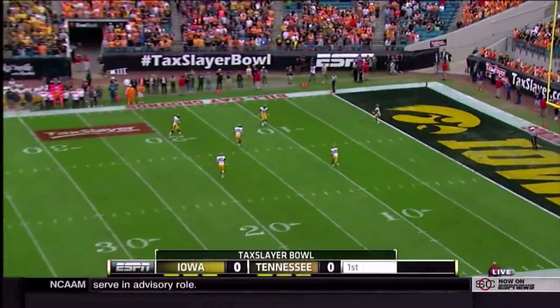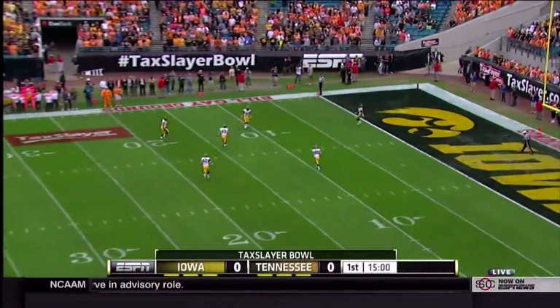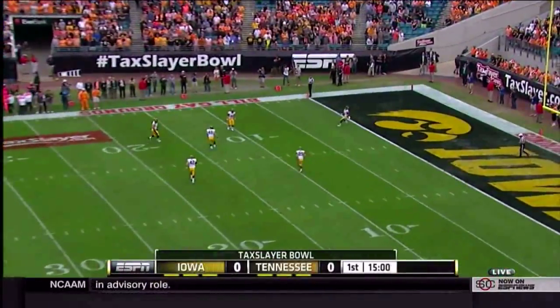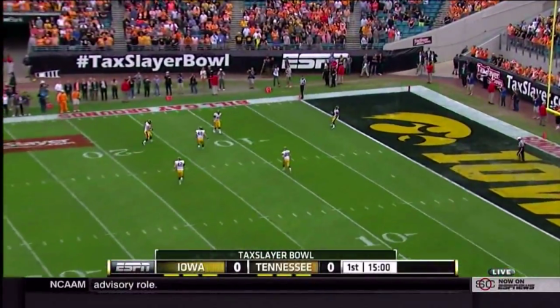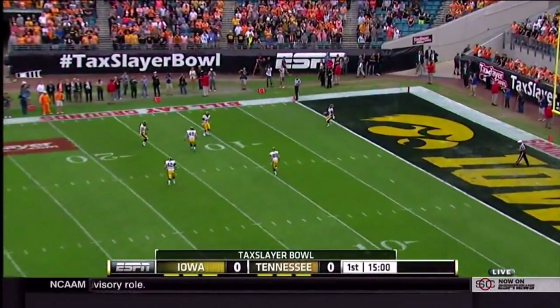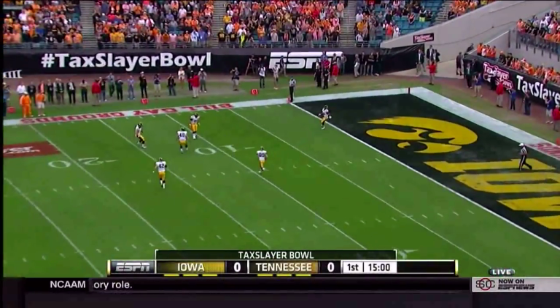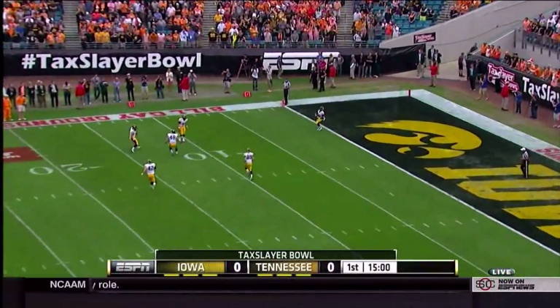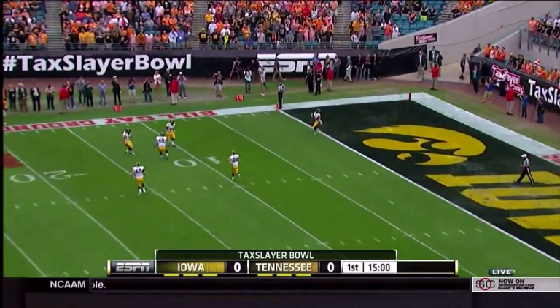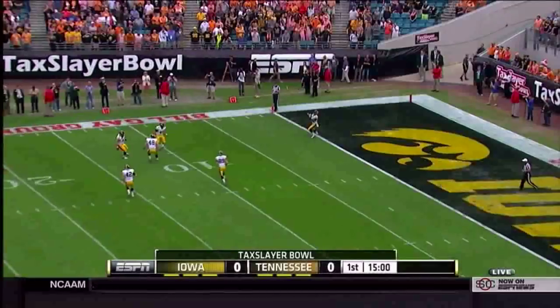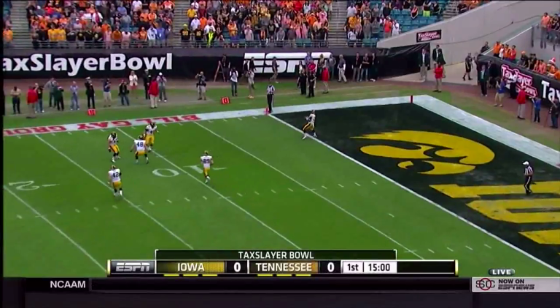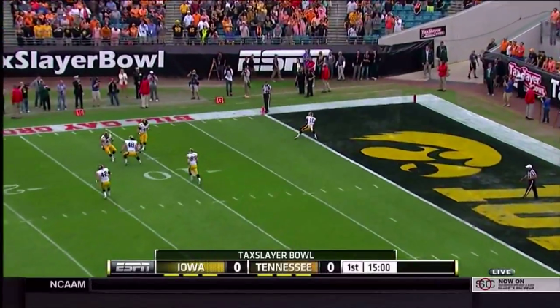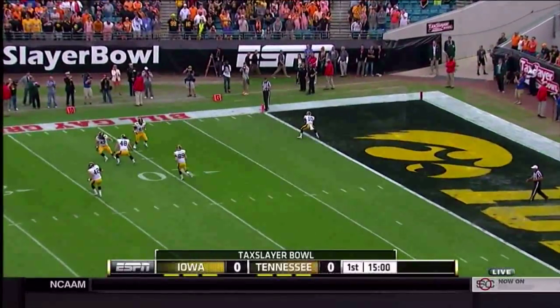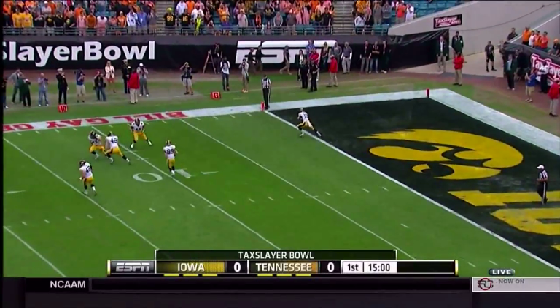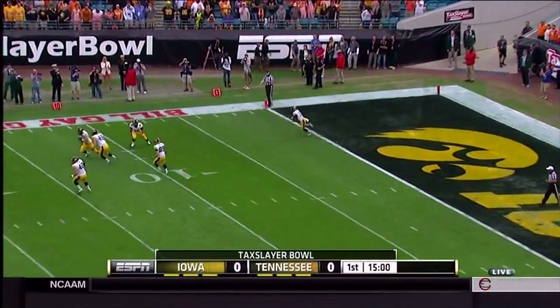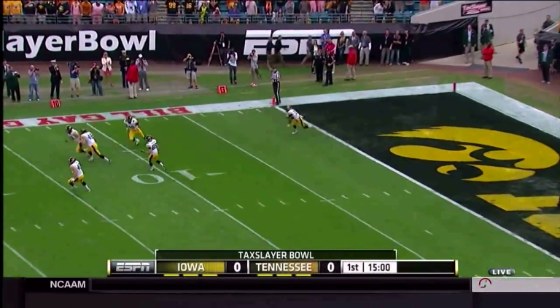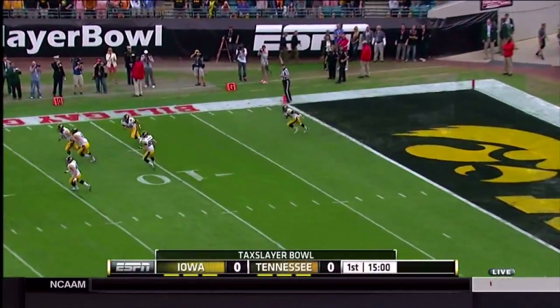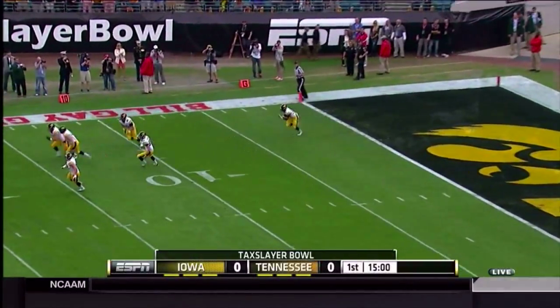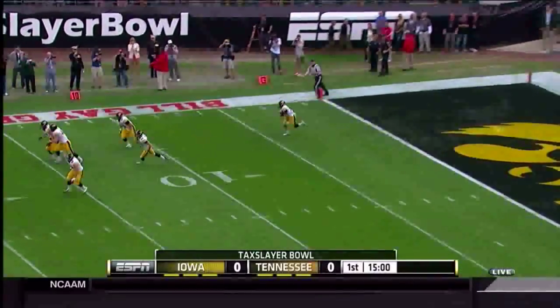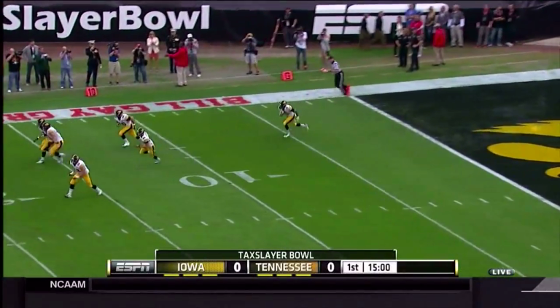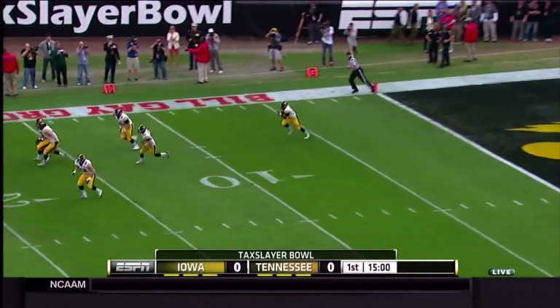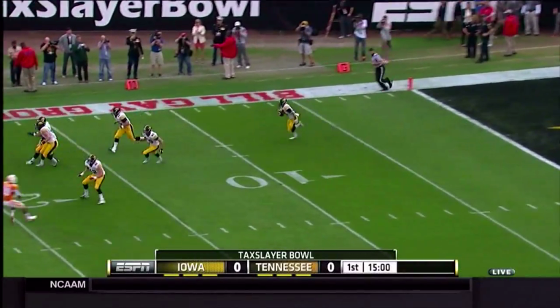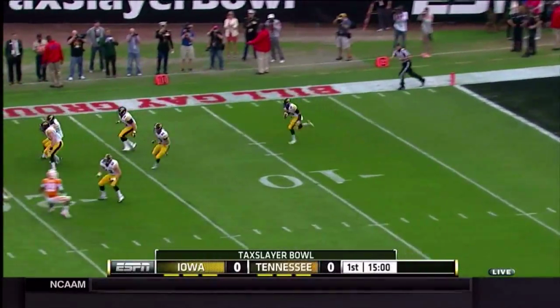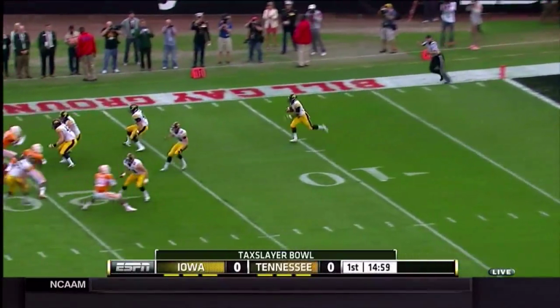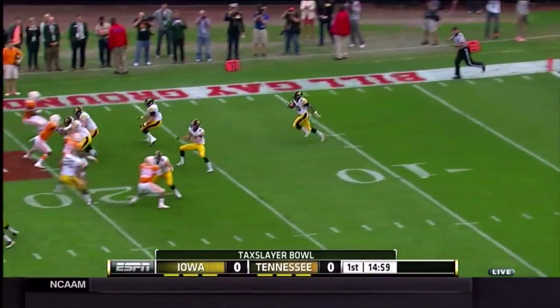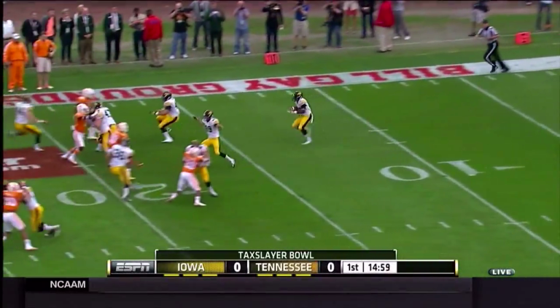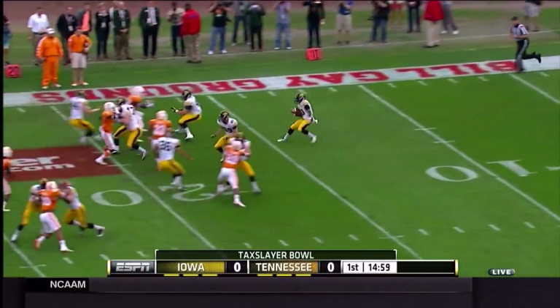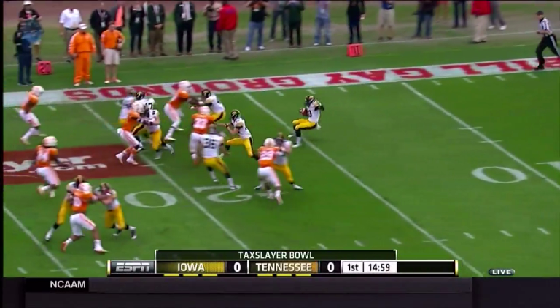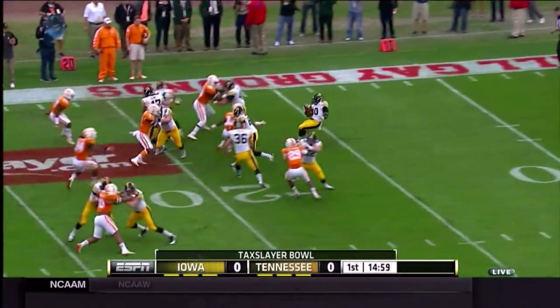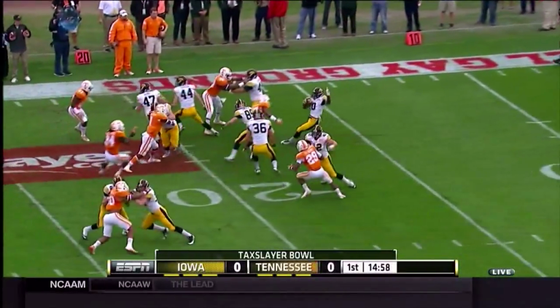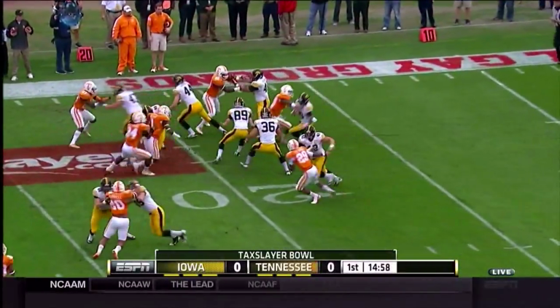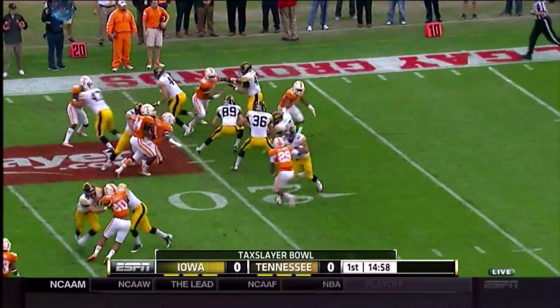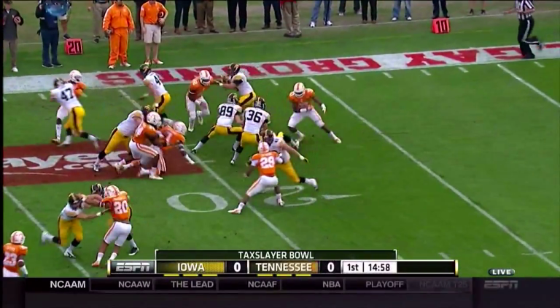Parker fields at the goal line, far side, 10, 15, running up the numbers to the 20.